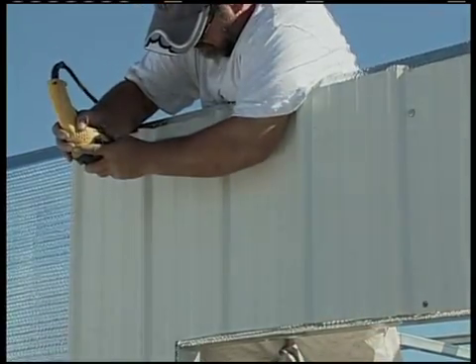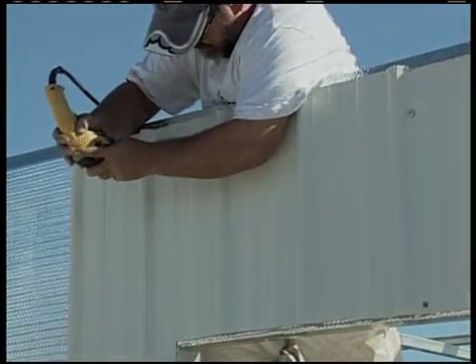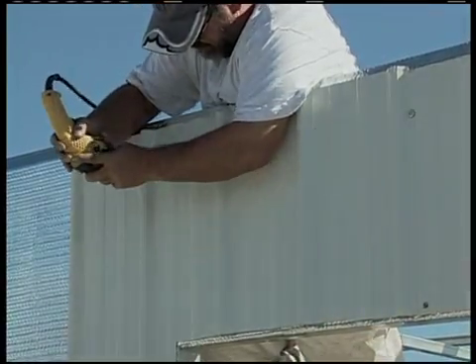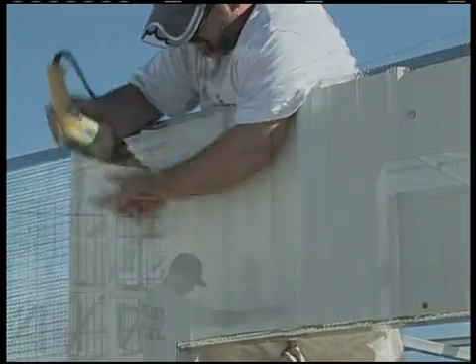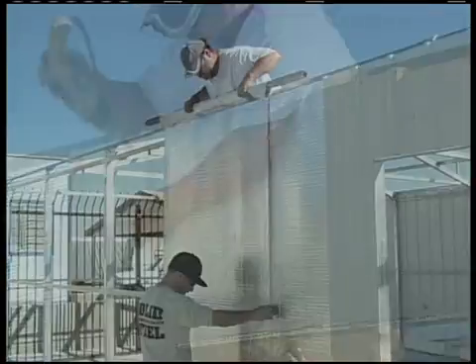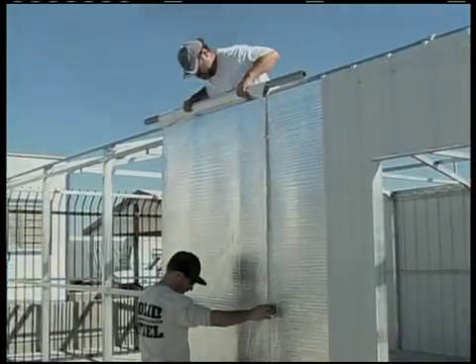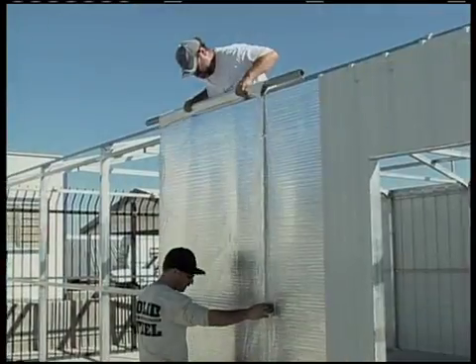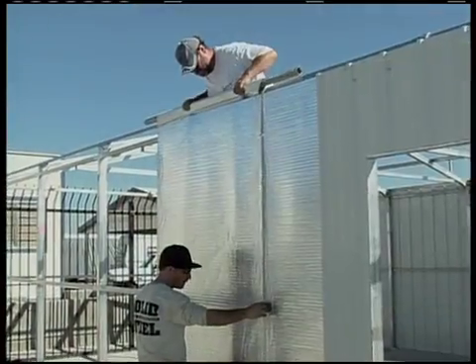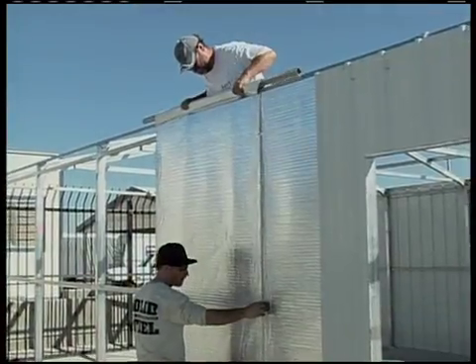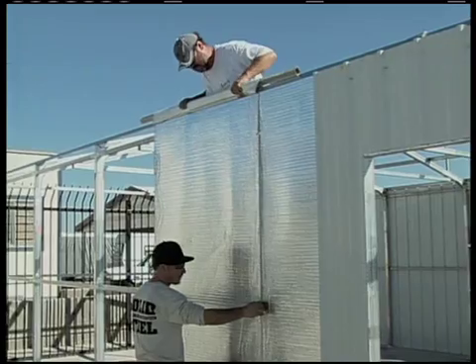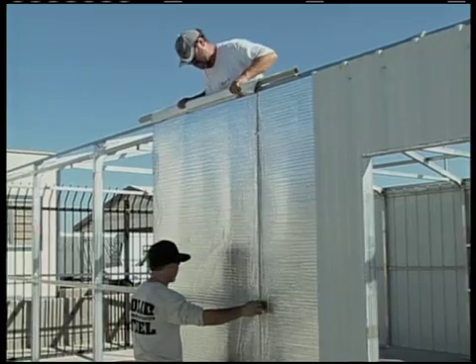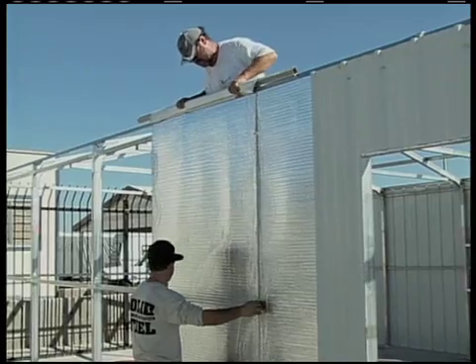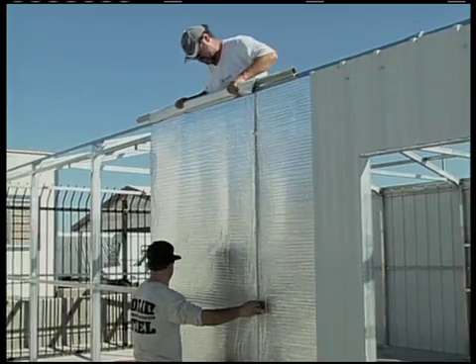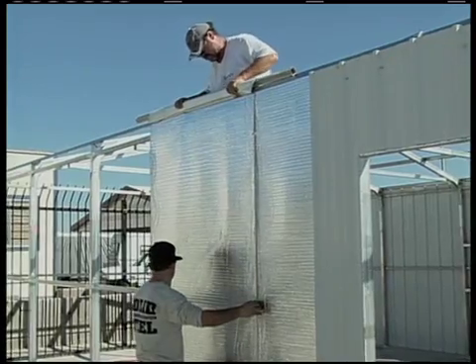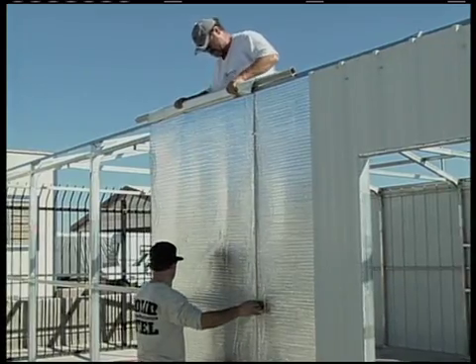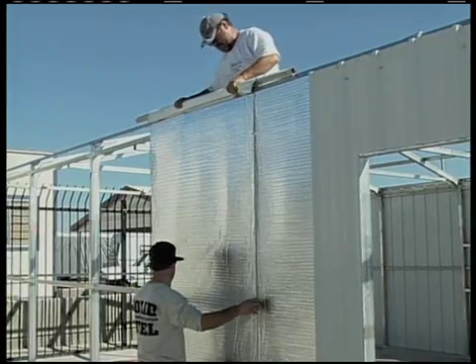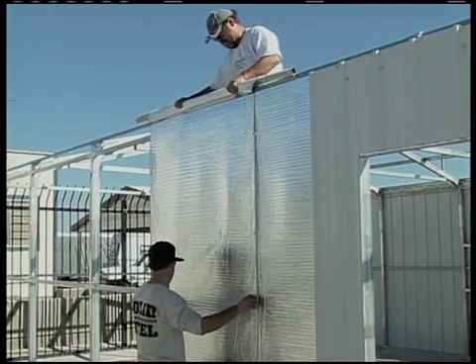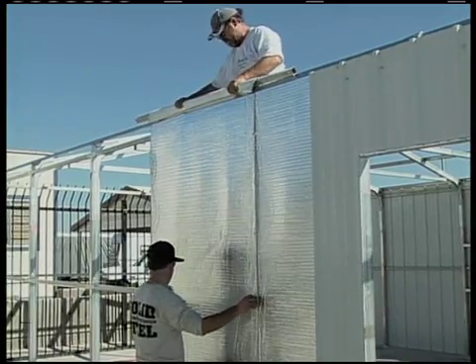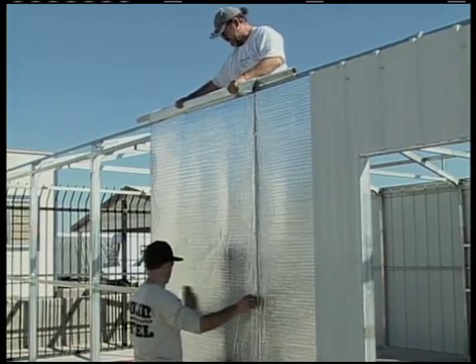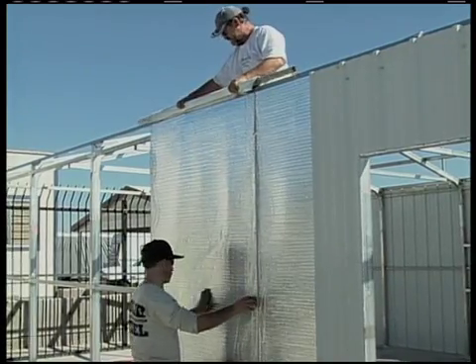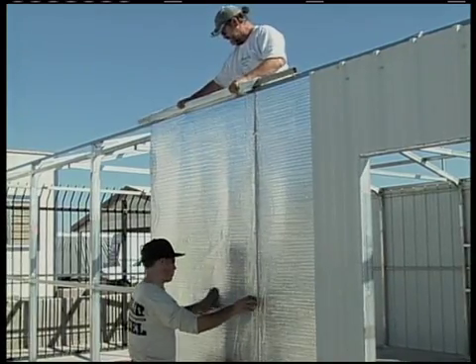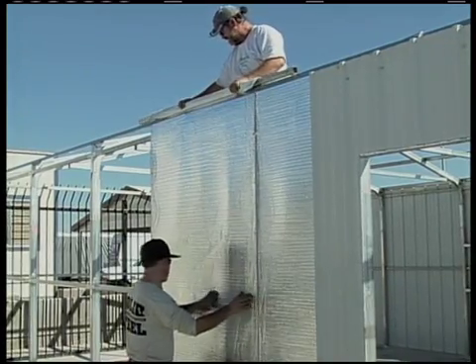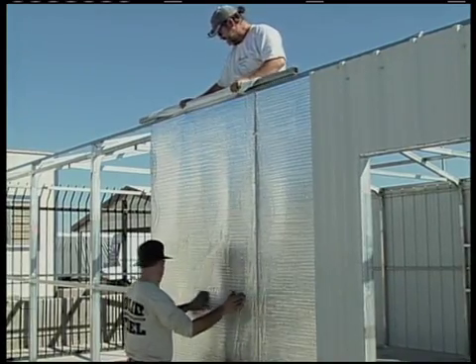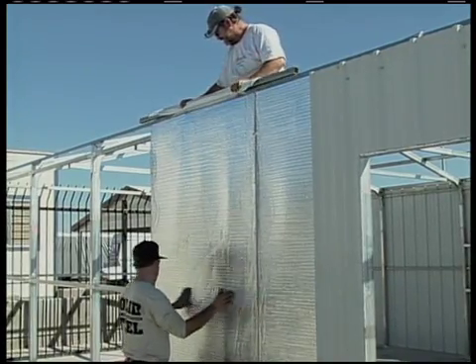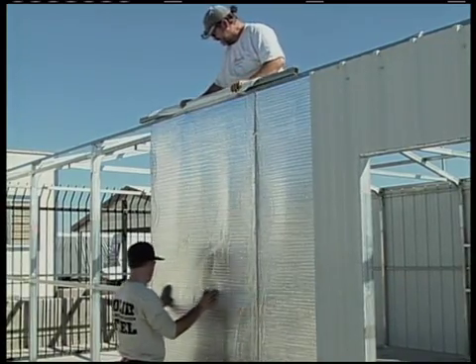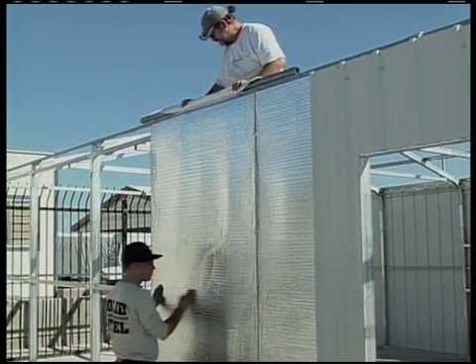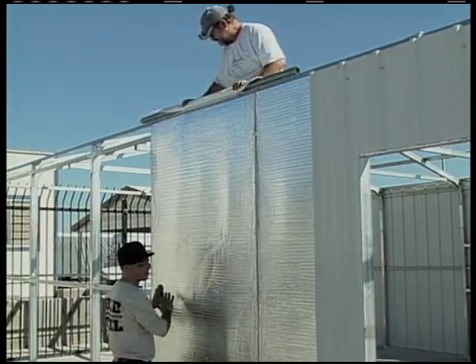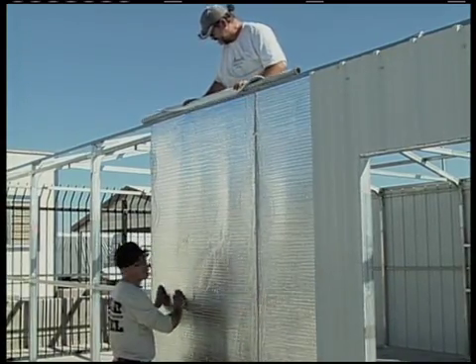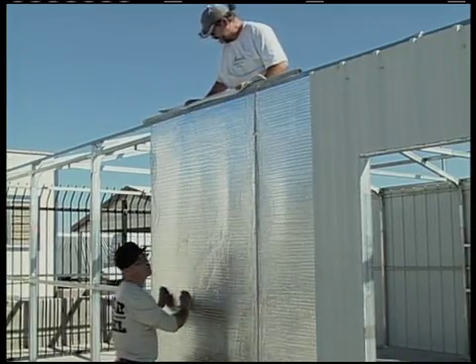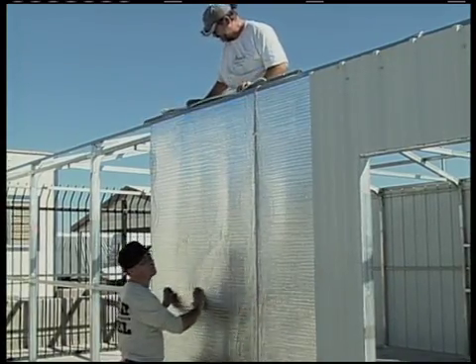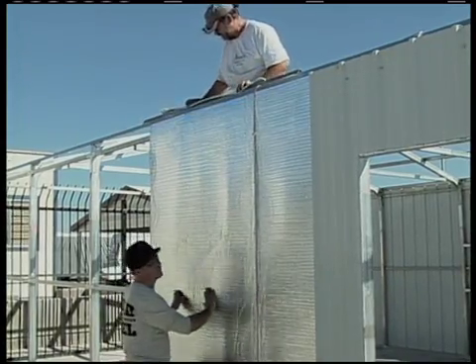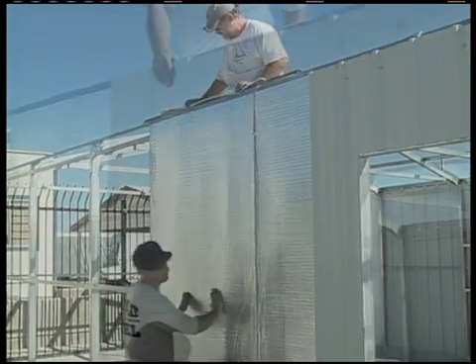The edges of the insulation should fit together tightly and overlap slightly.